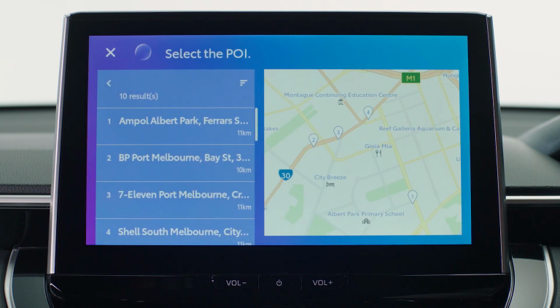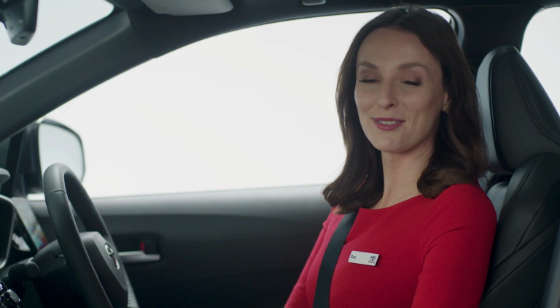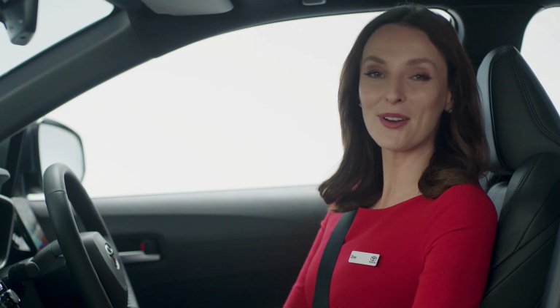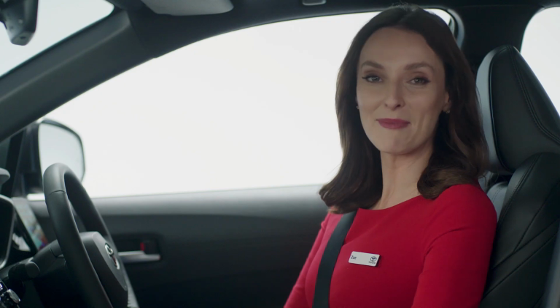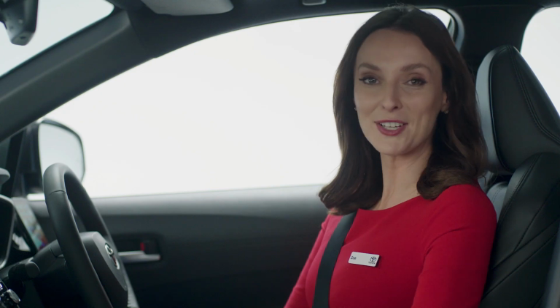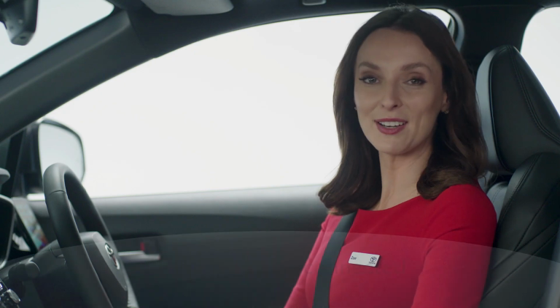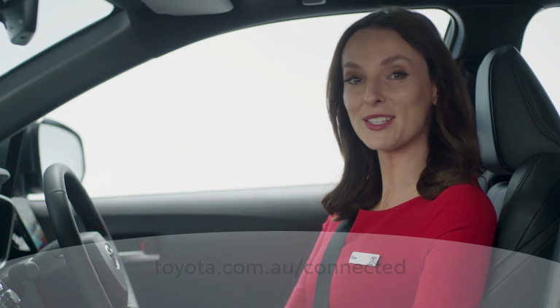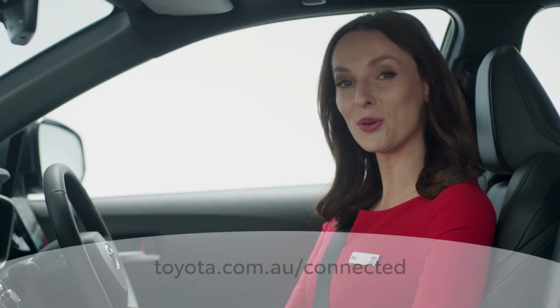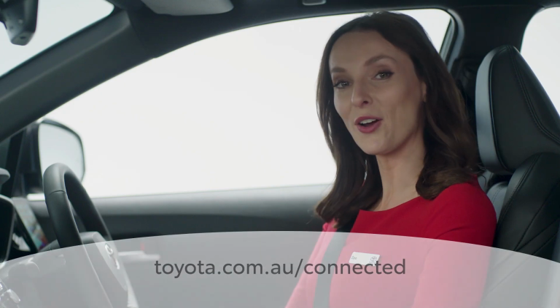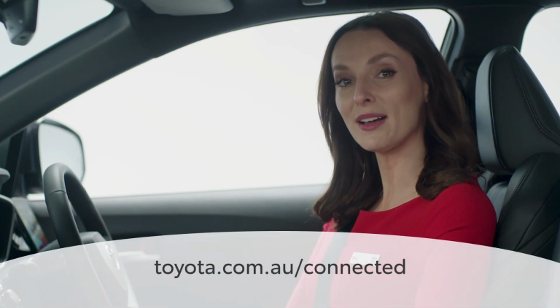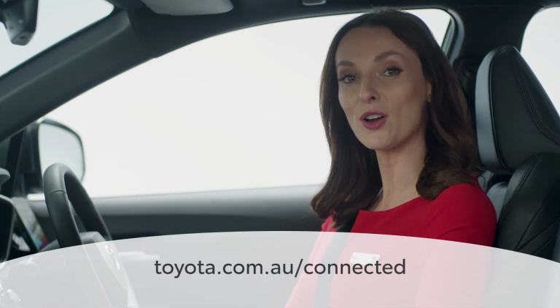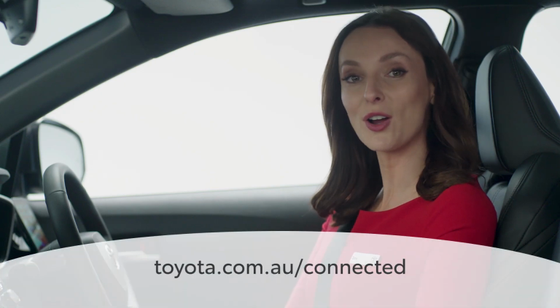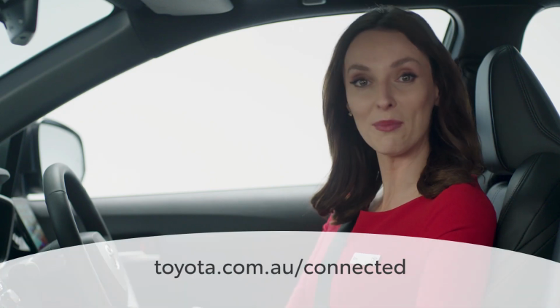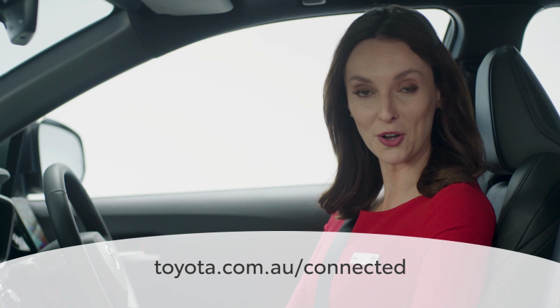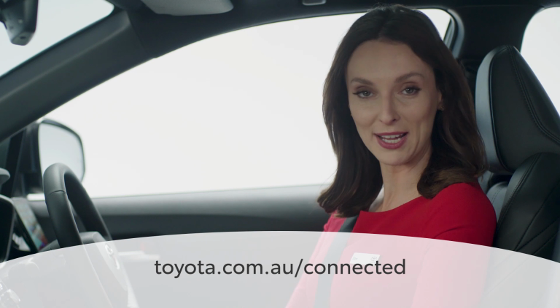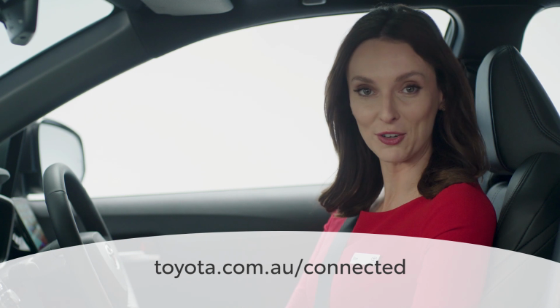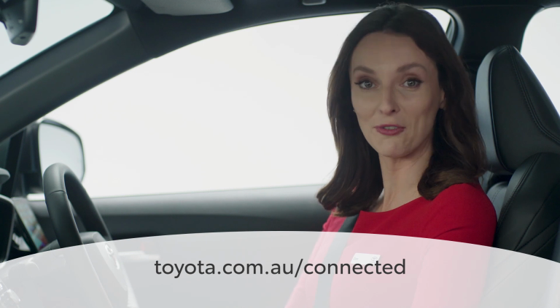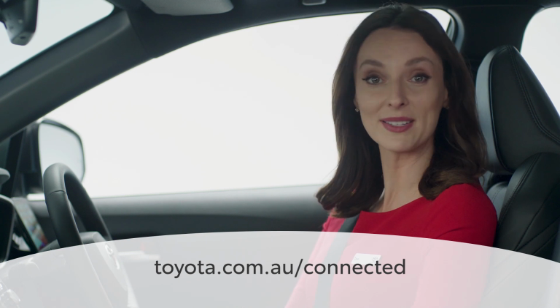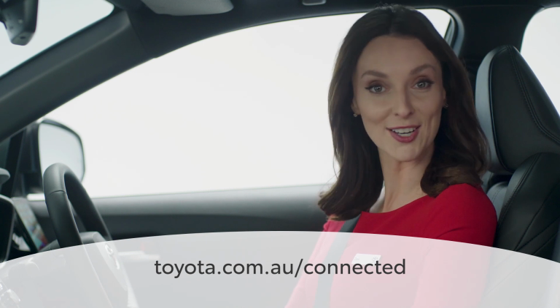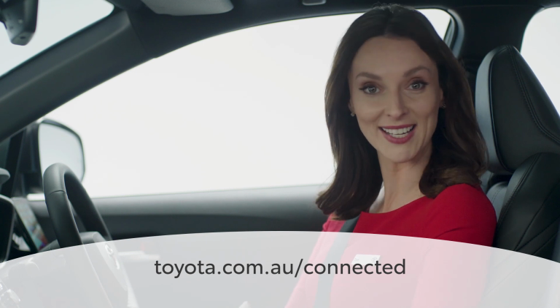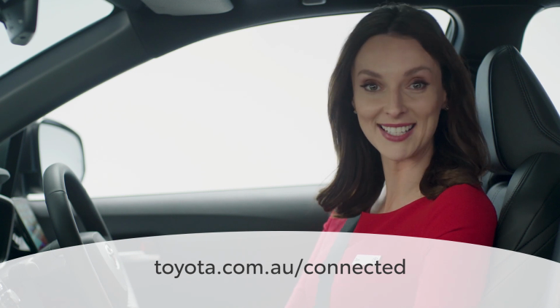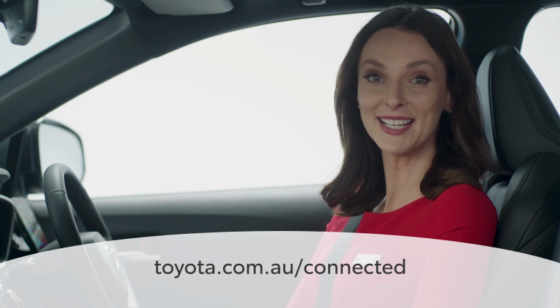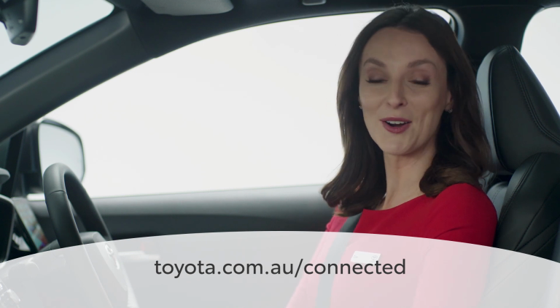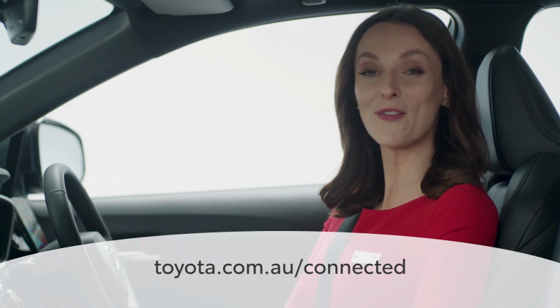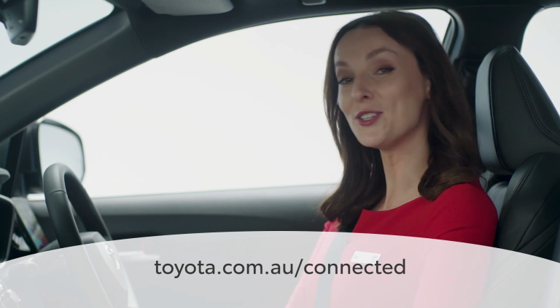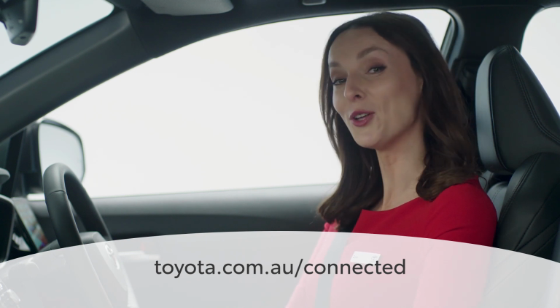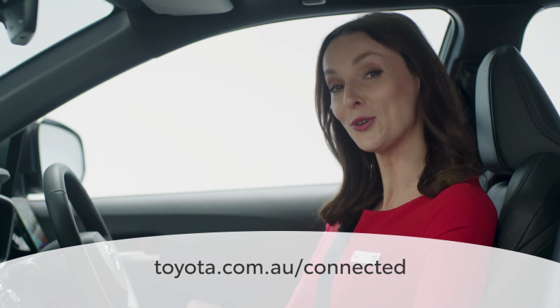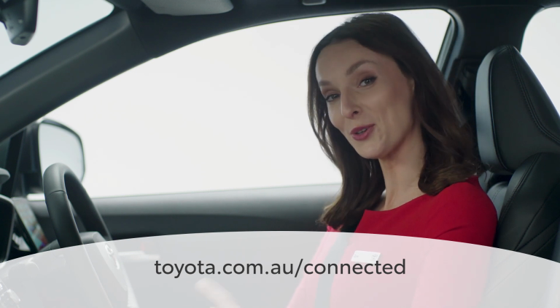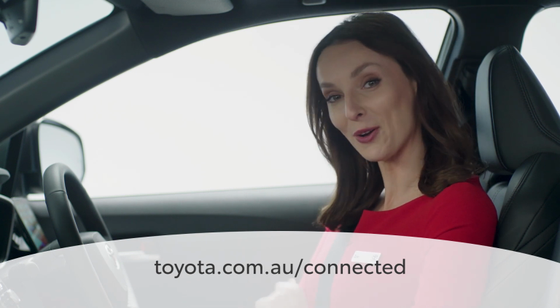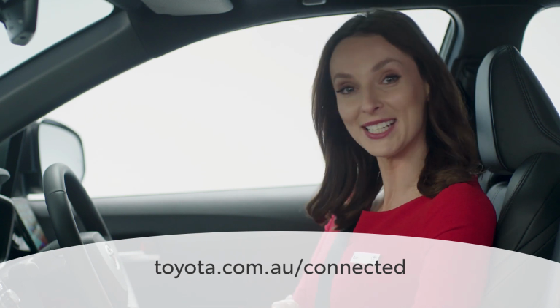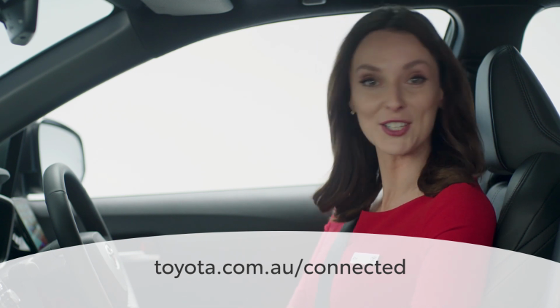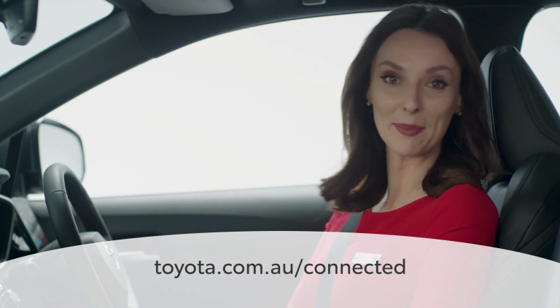For more information, visit toyota.com.au/connected or visit your local Toyota dealership.